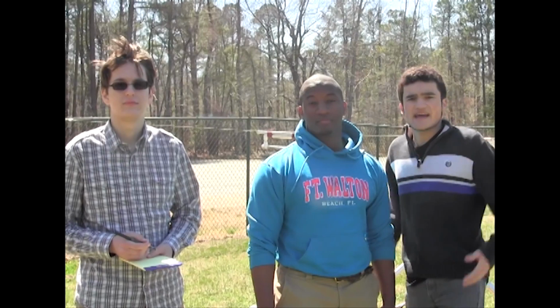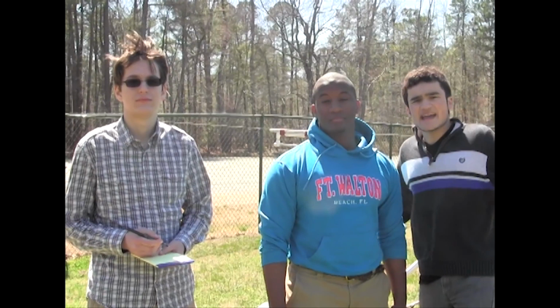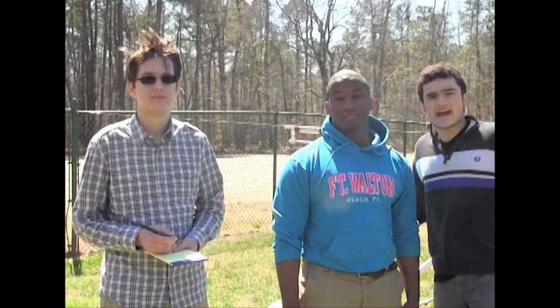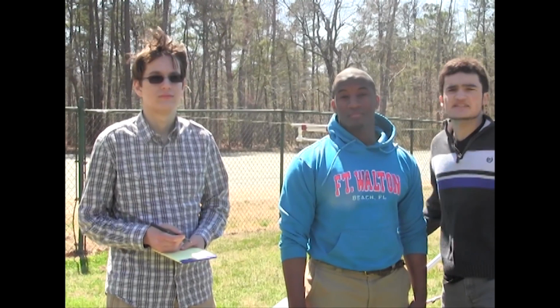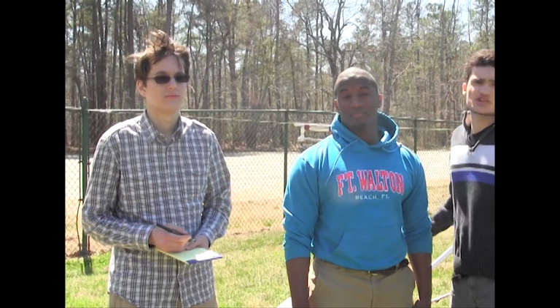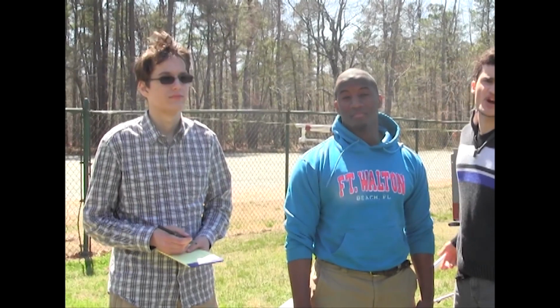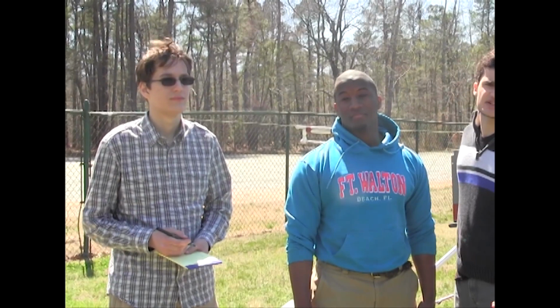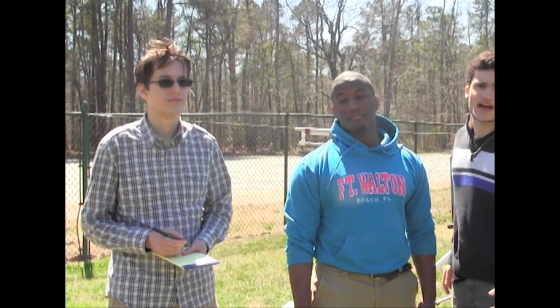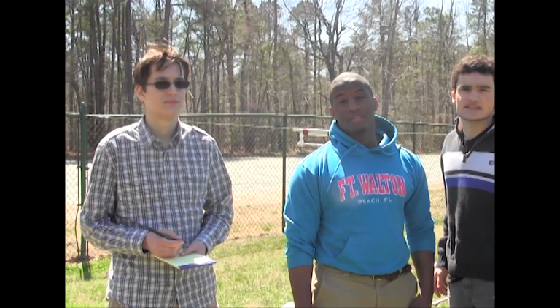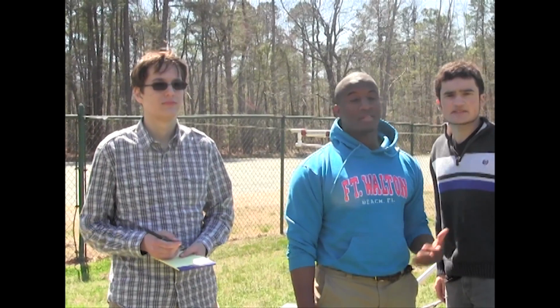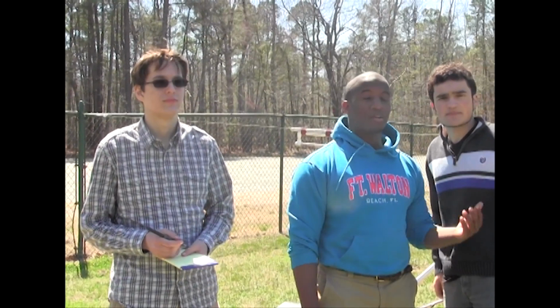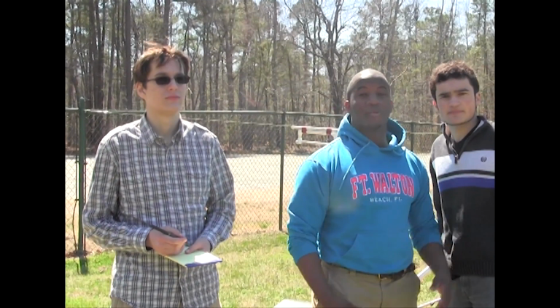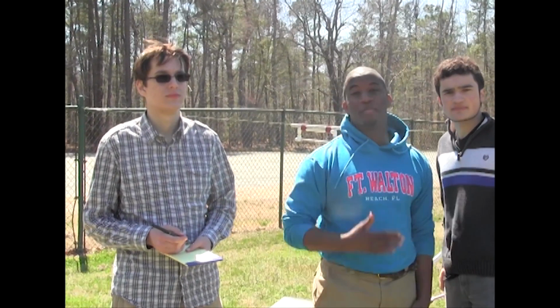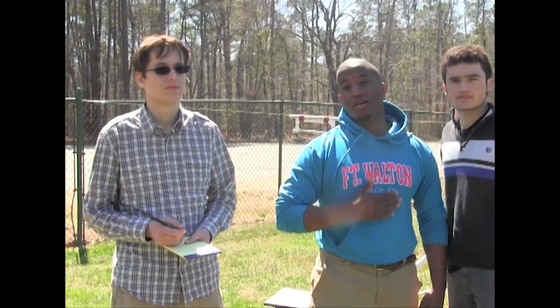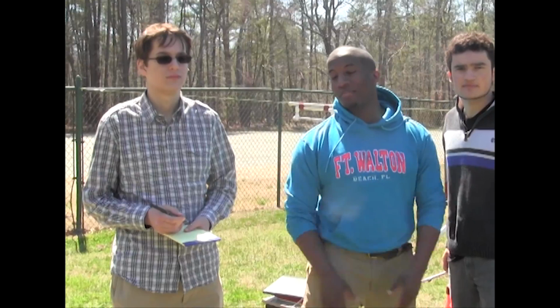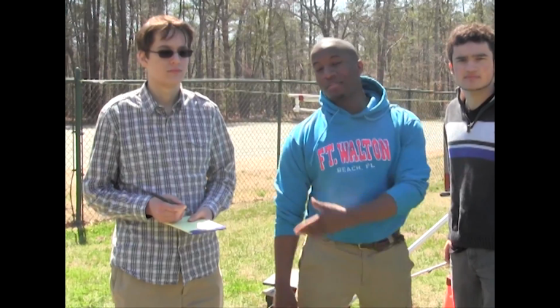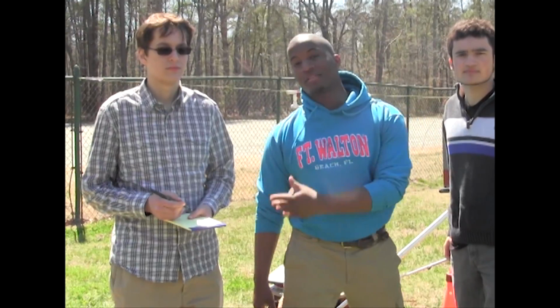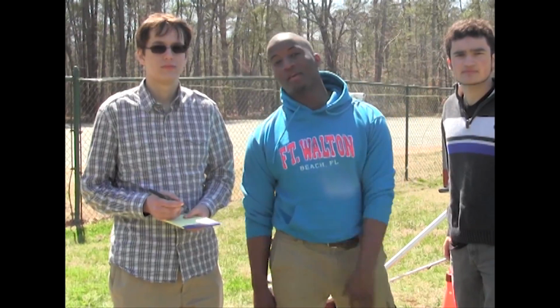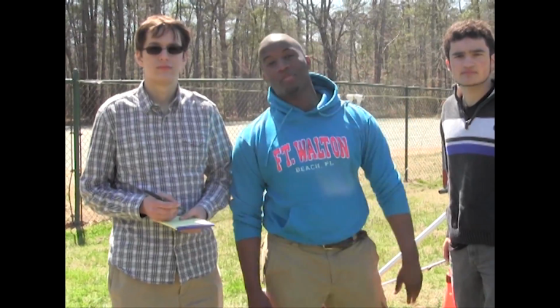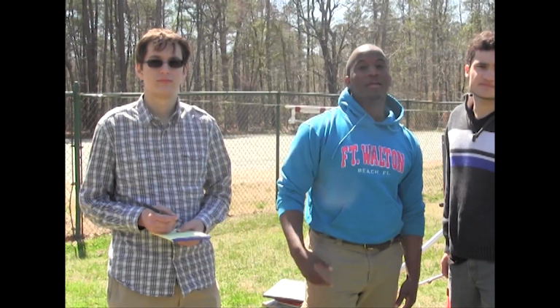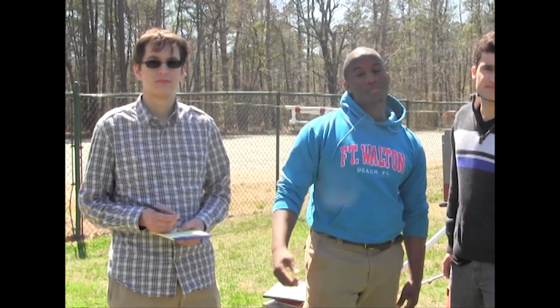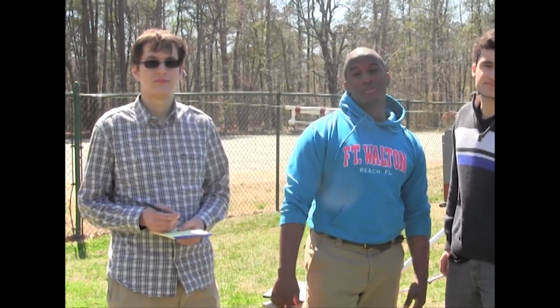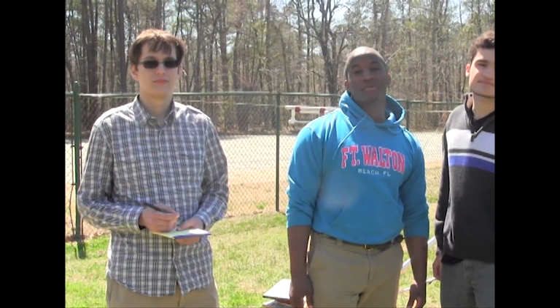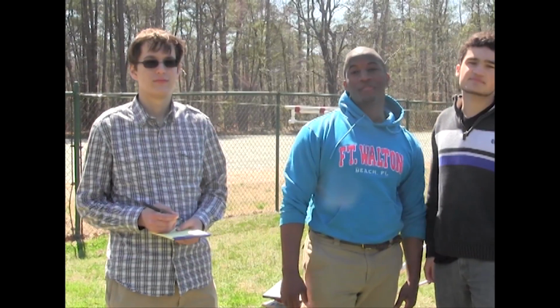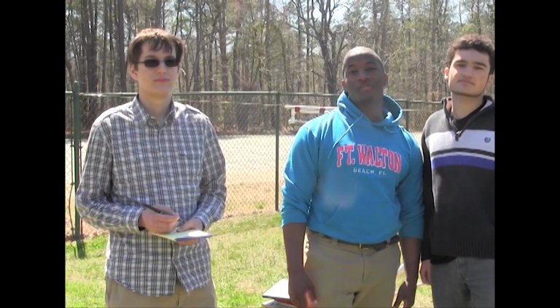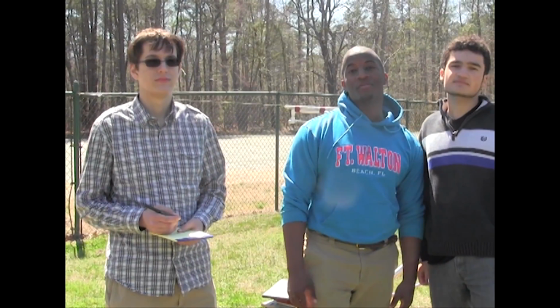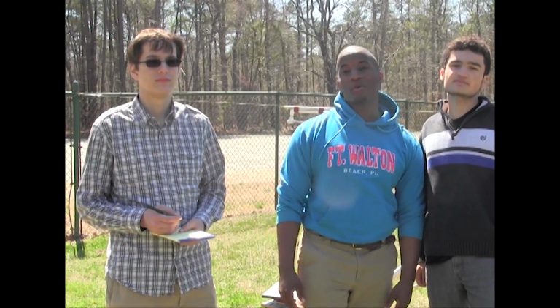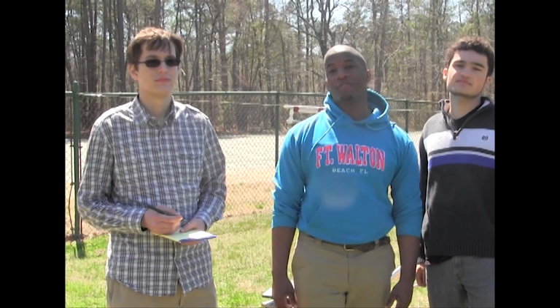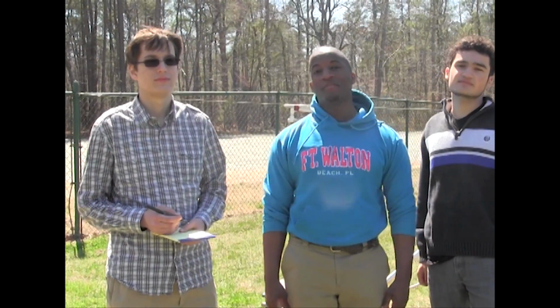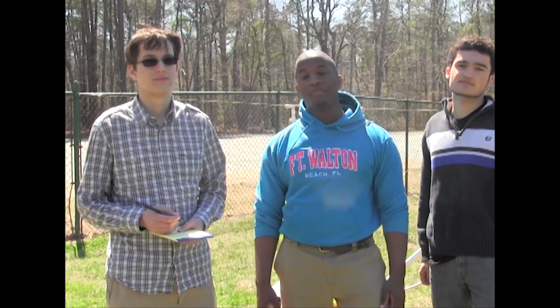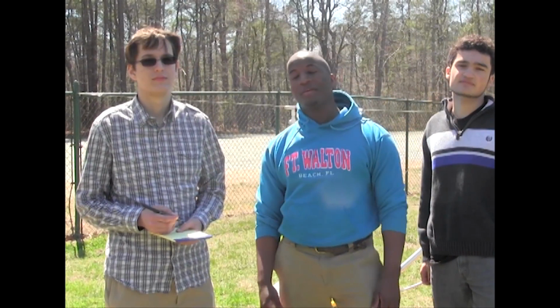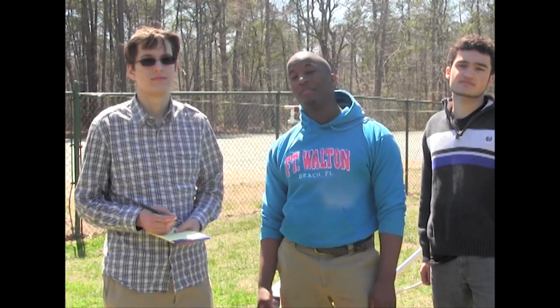Hey guys, this is ArcScience. That's Andre, I'm Jonathan, this is Caleb. It's March 31st, it's 1:15pm.